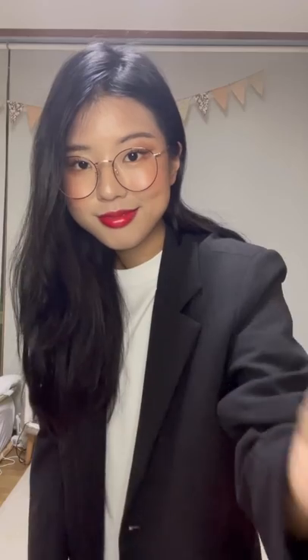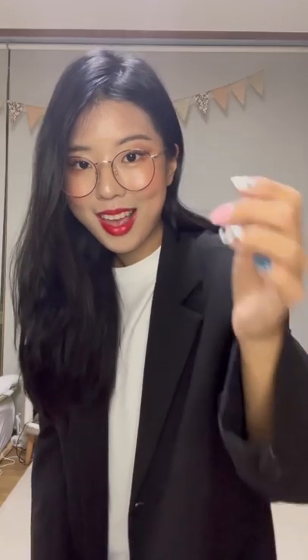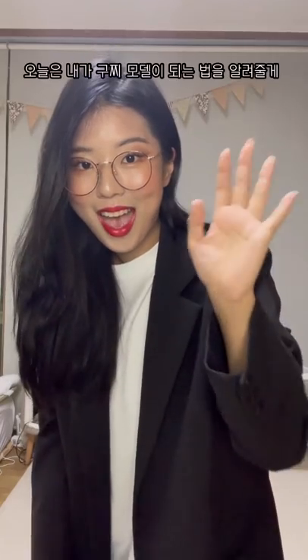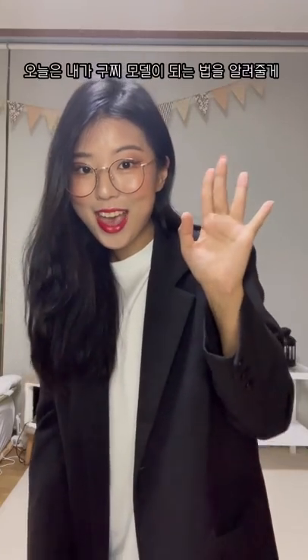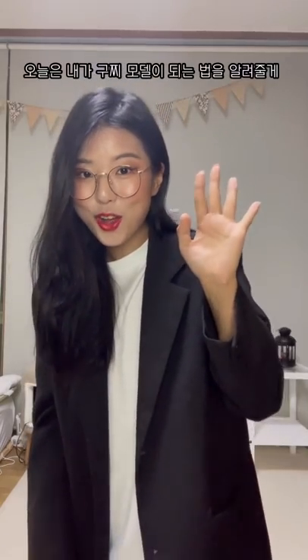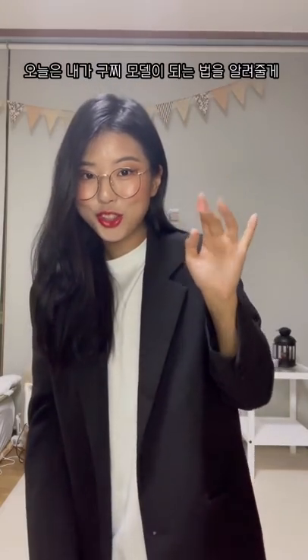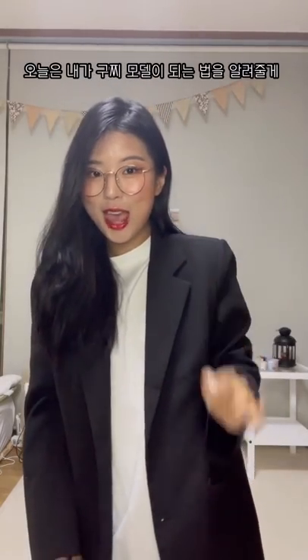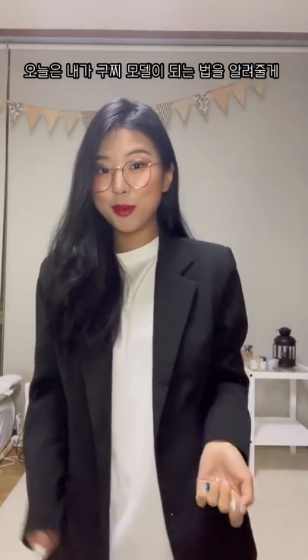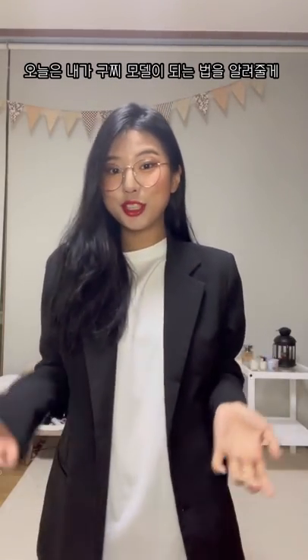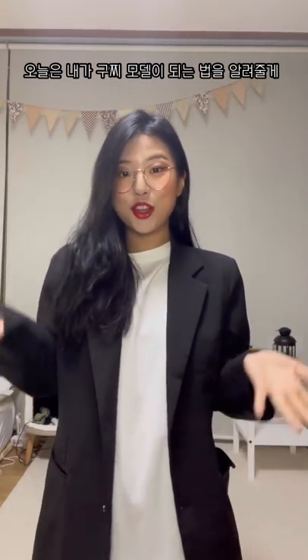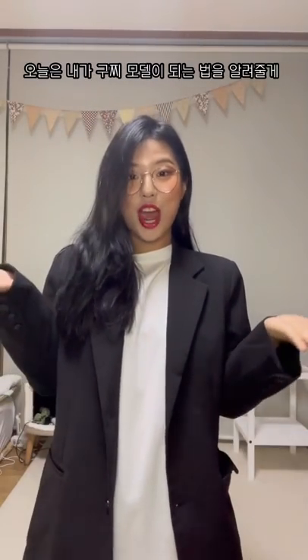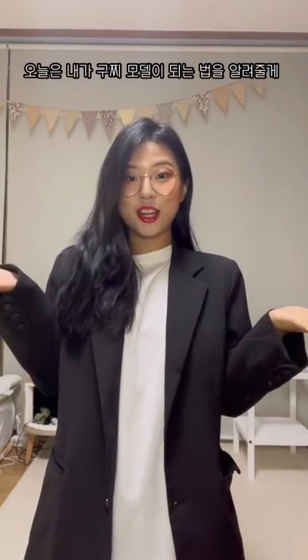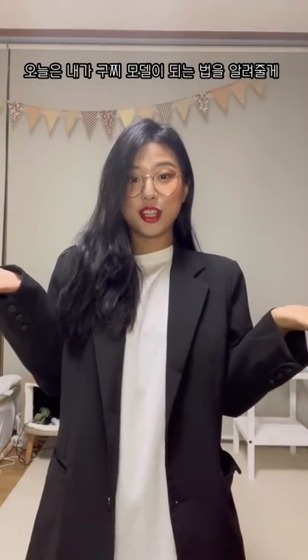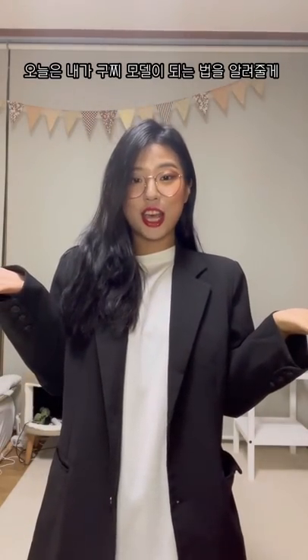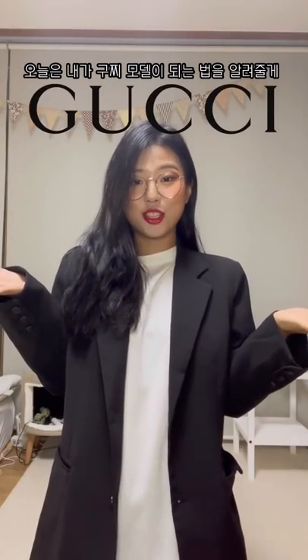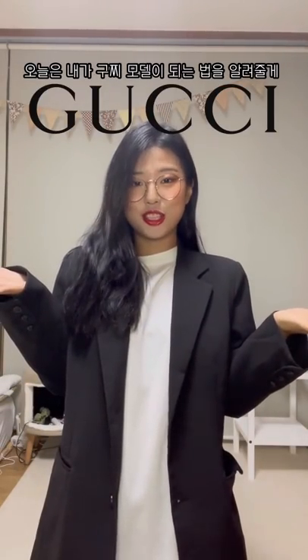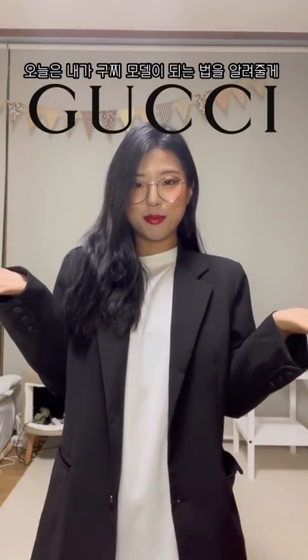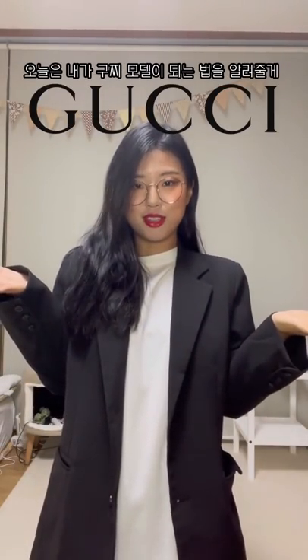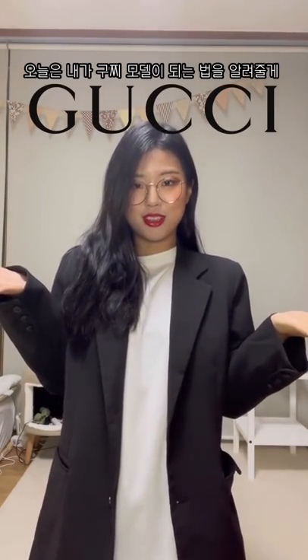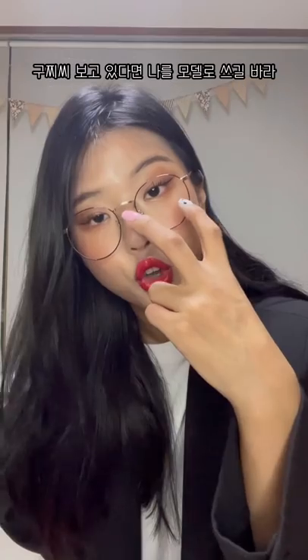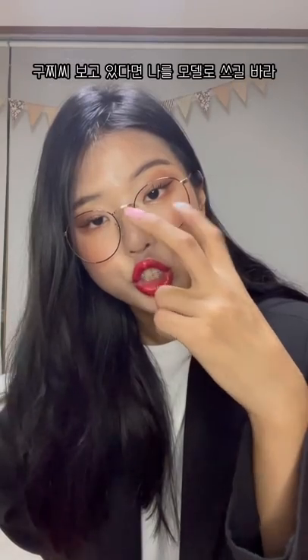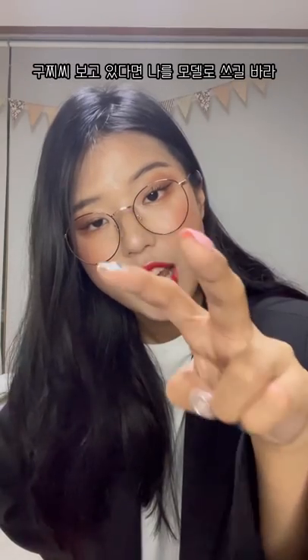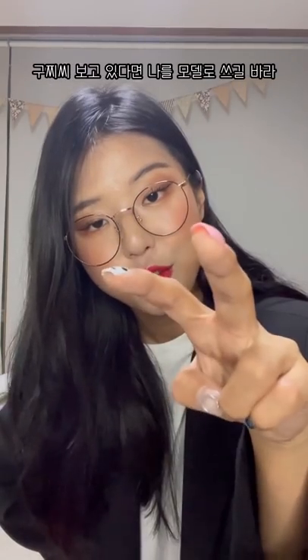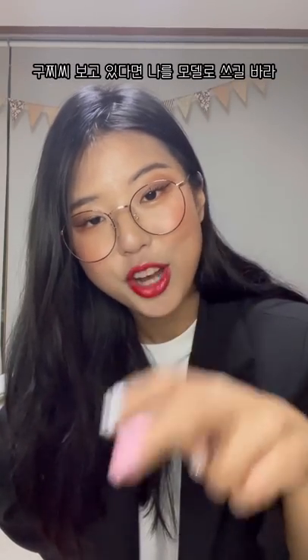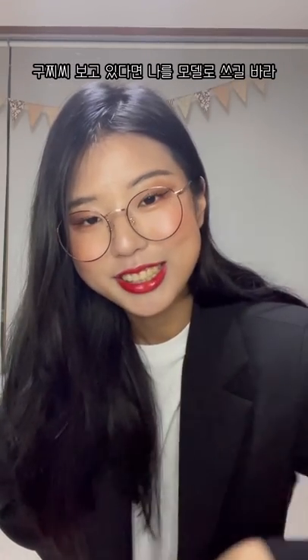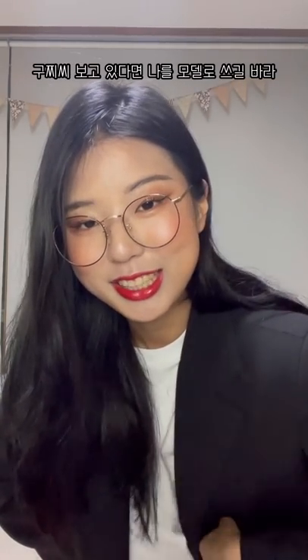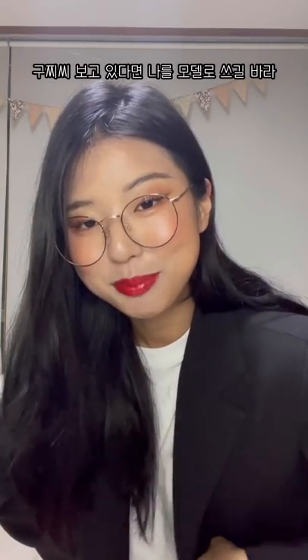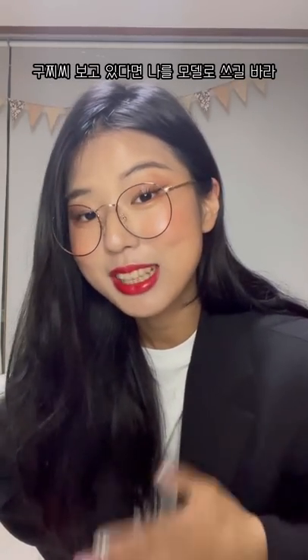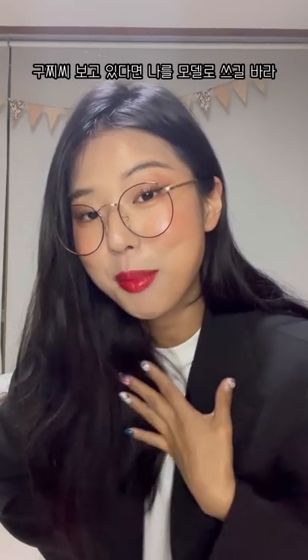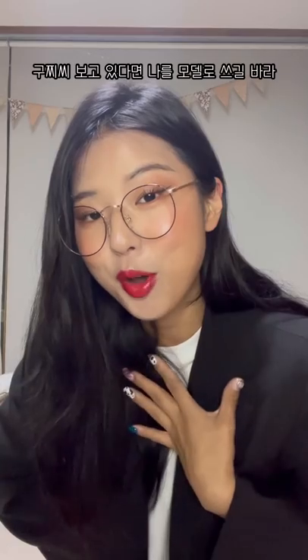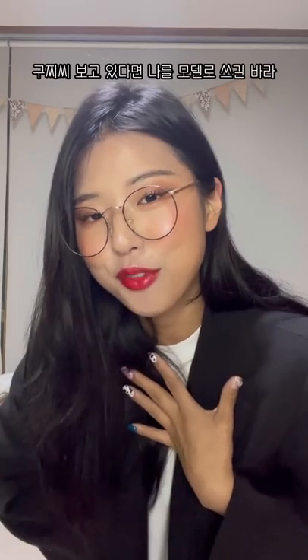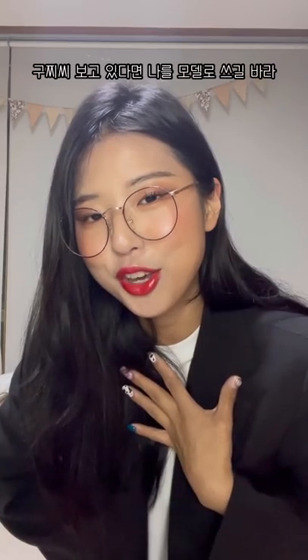Hey y'all, today I'm gonna be showing you how to look like a Gucci model. Gucci, if you're watching this, please let me model for you.